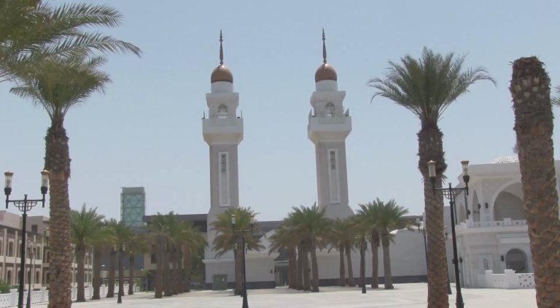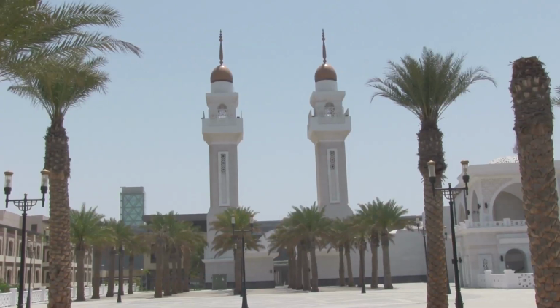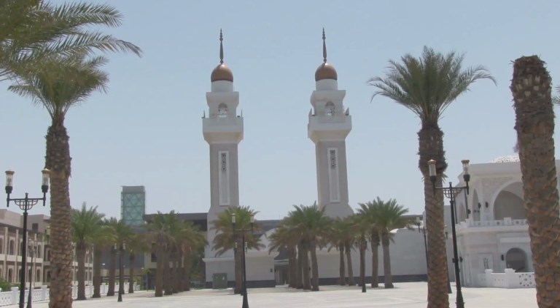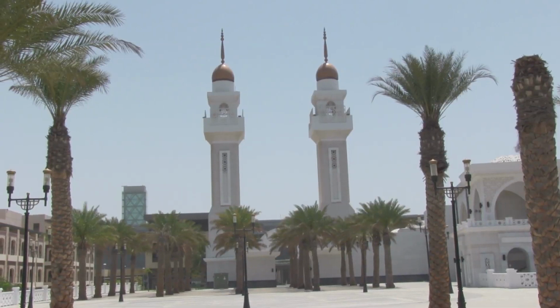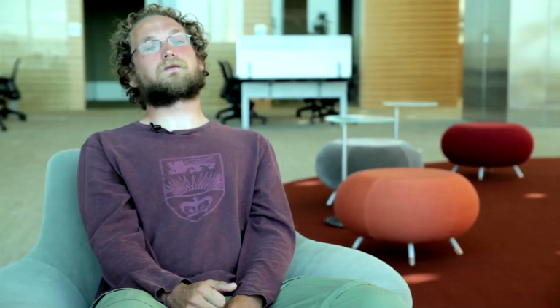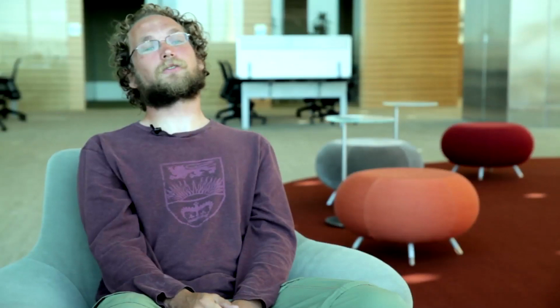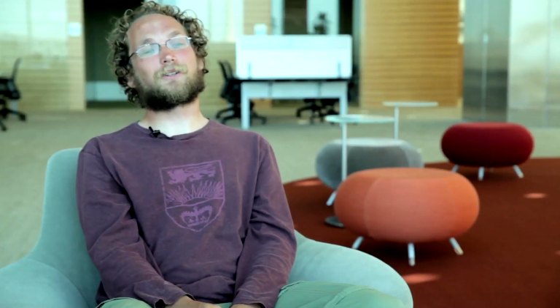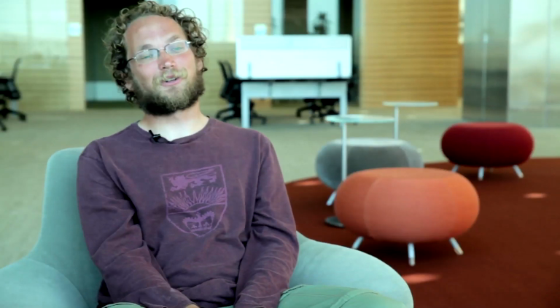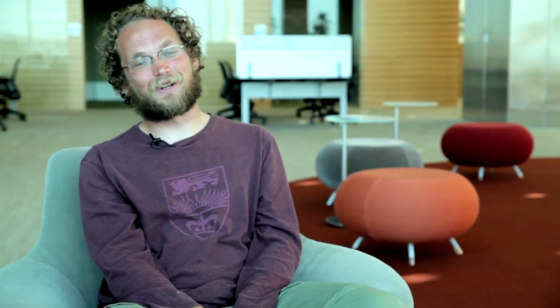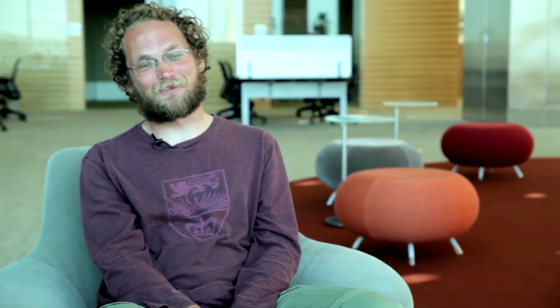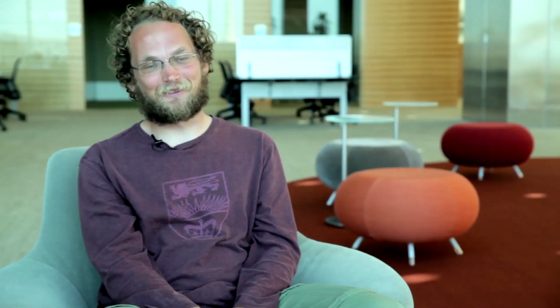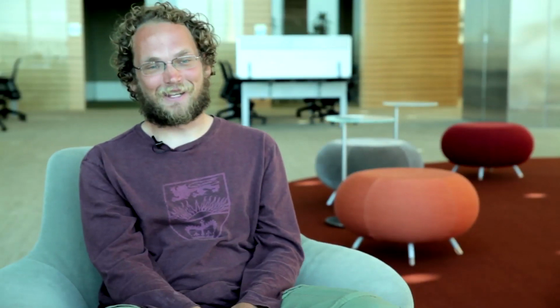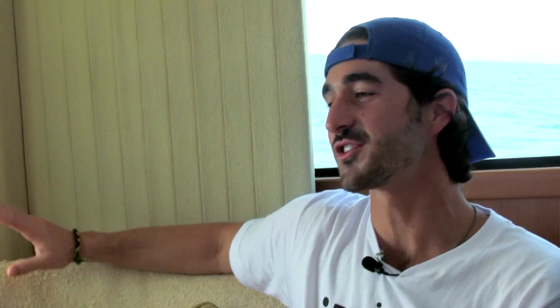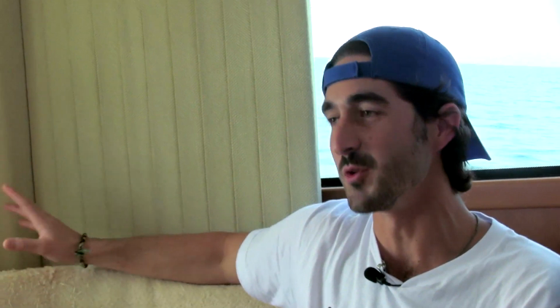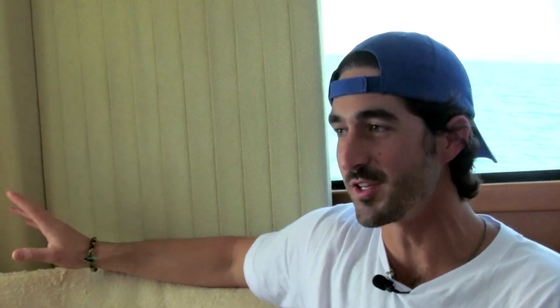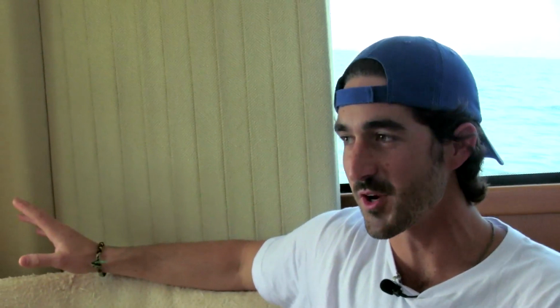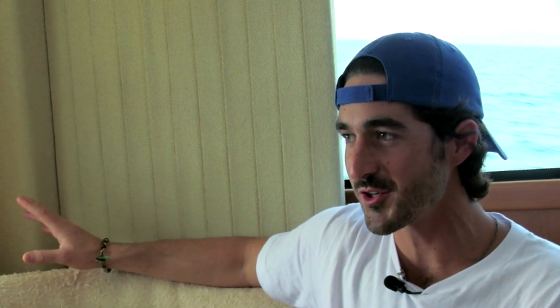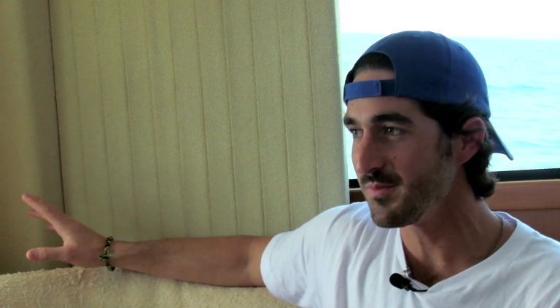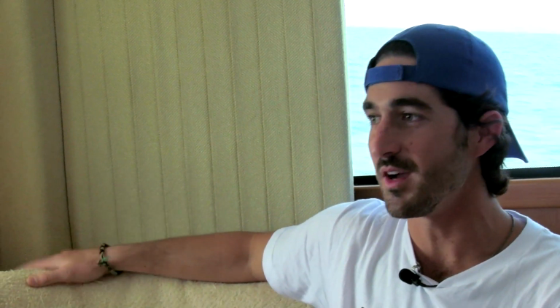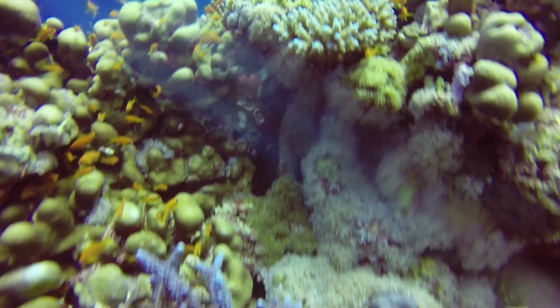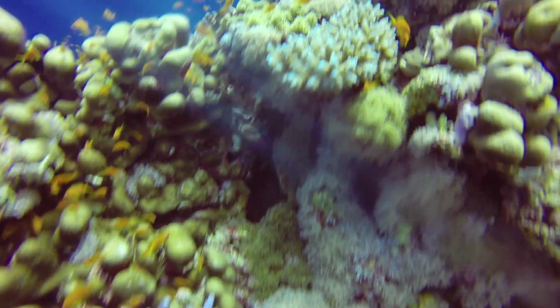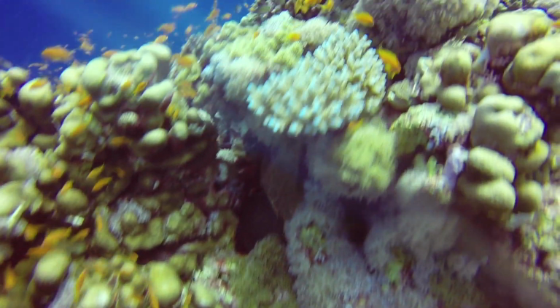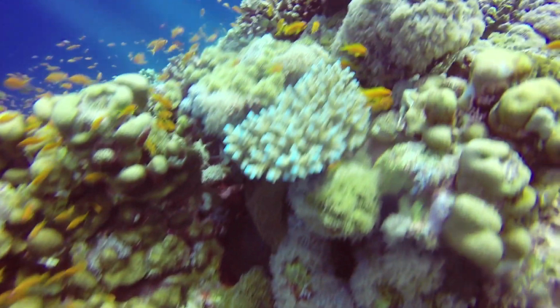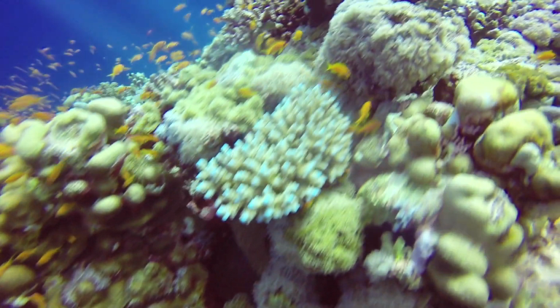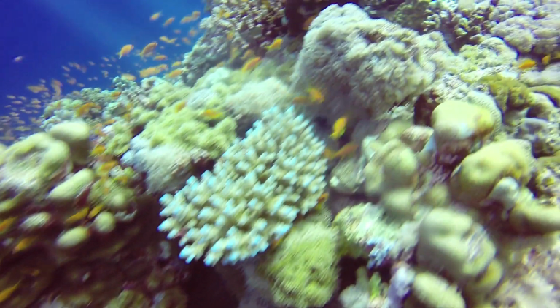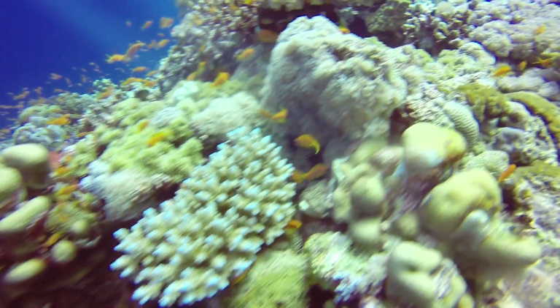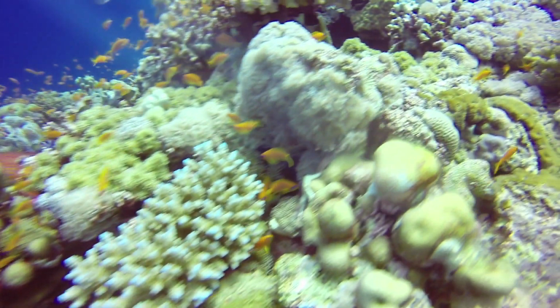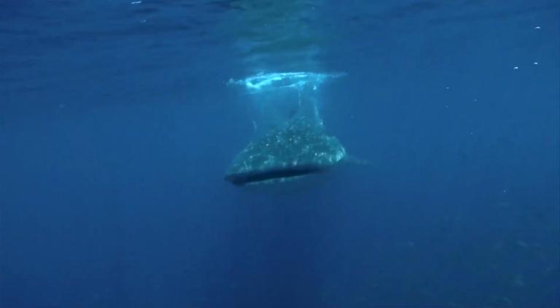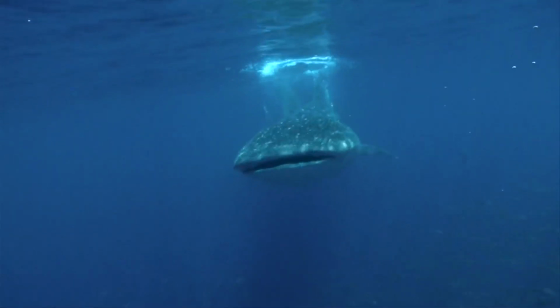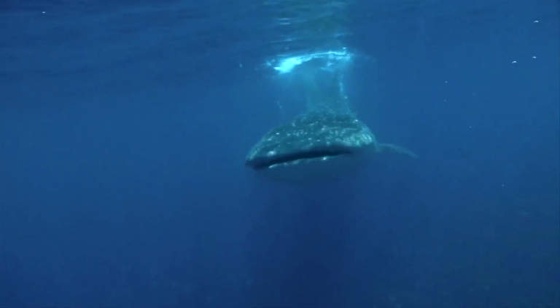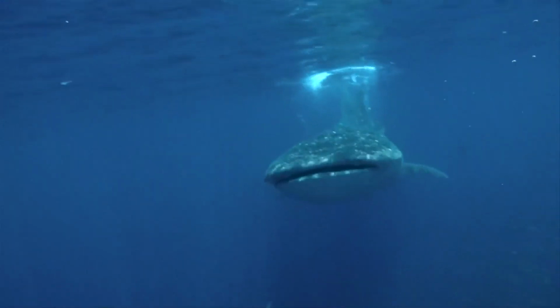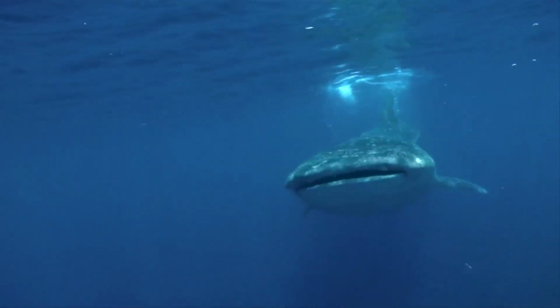Today we talk to two marine scientists about how they study some of the smallest and largest fish in the Red Sea.